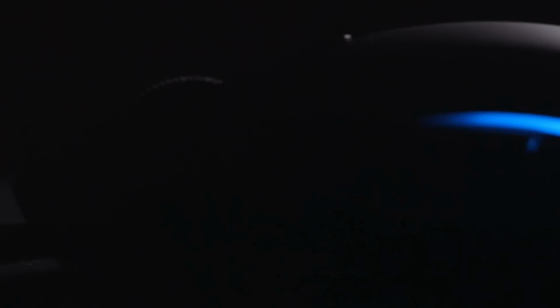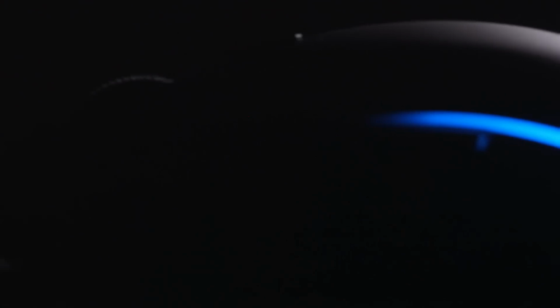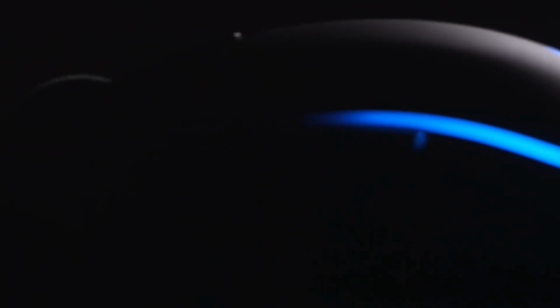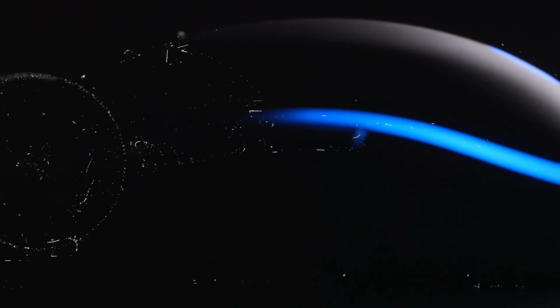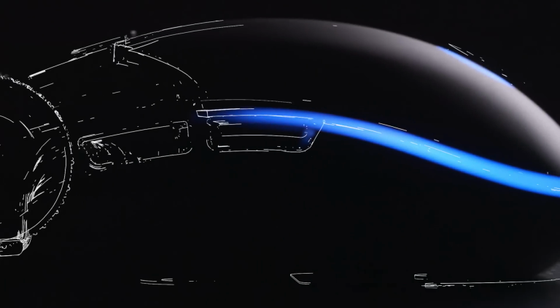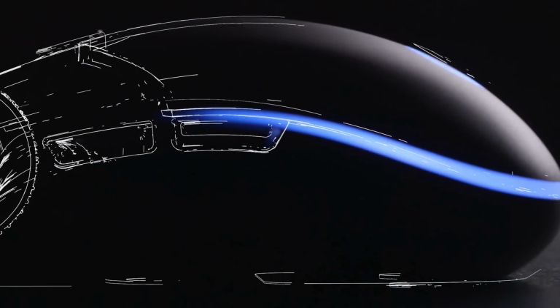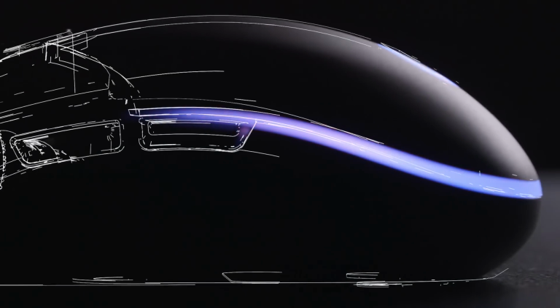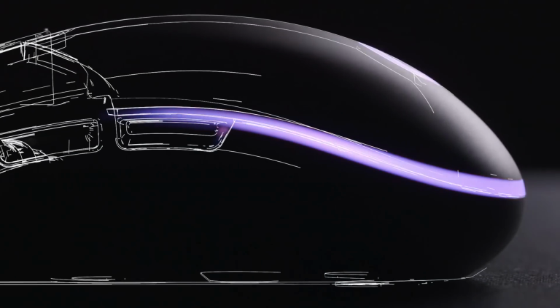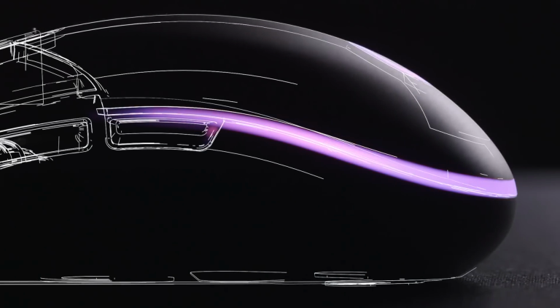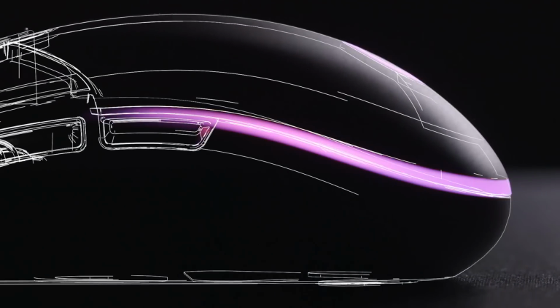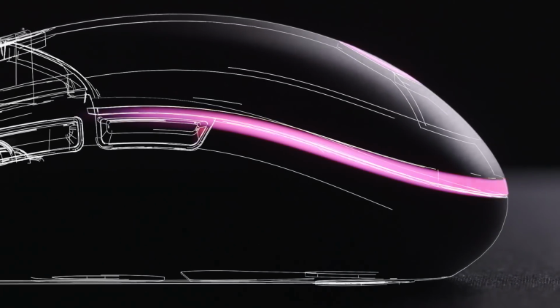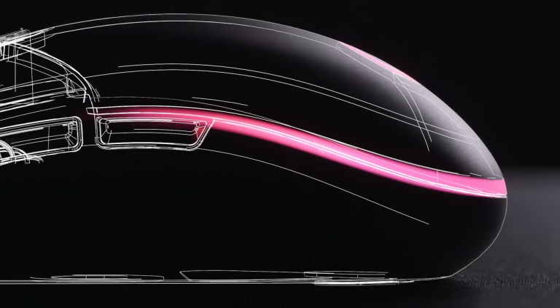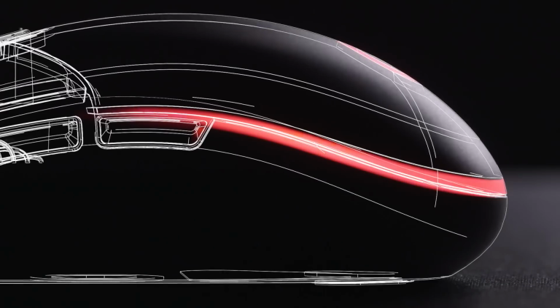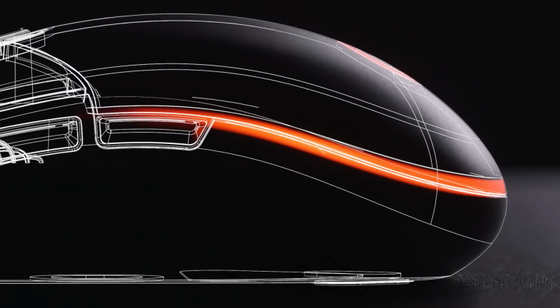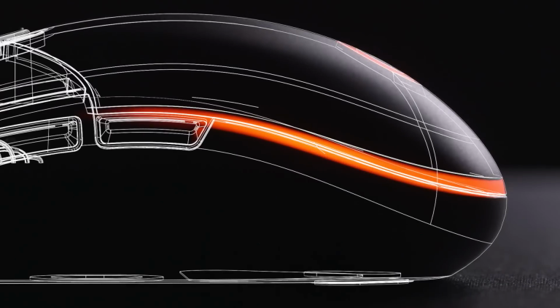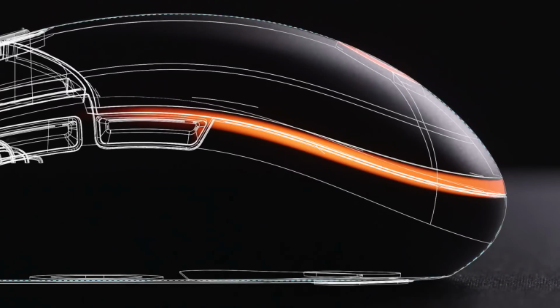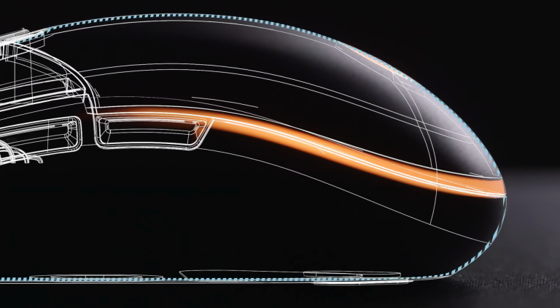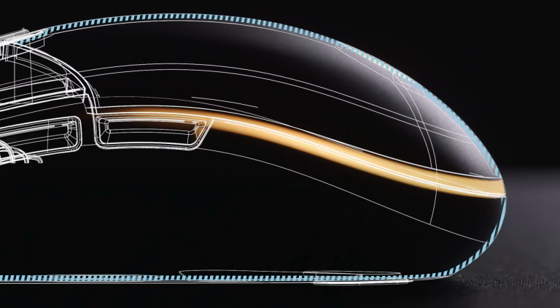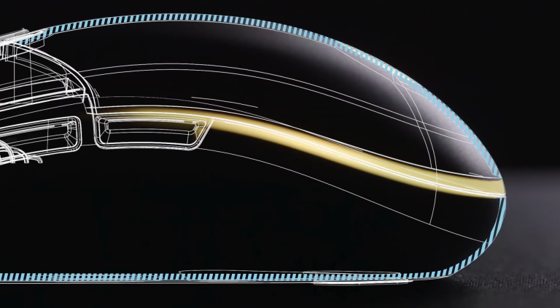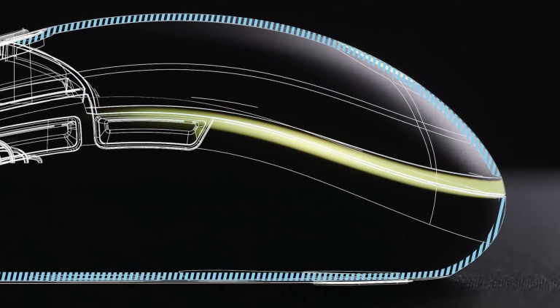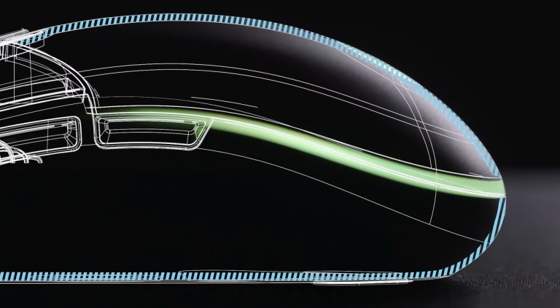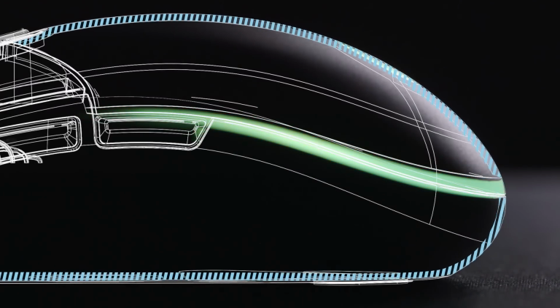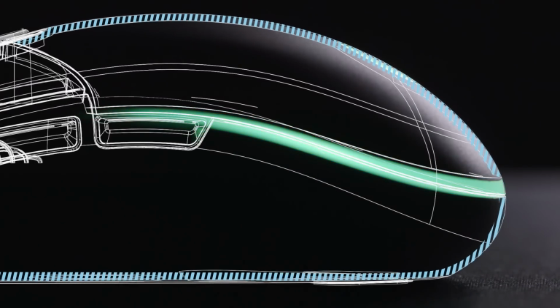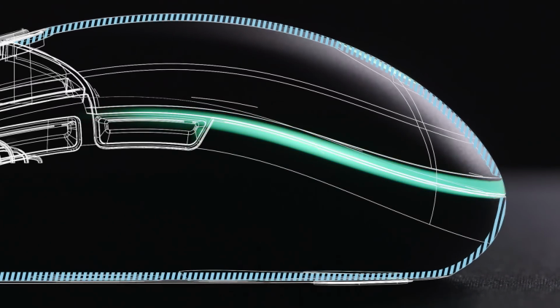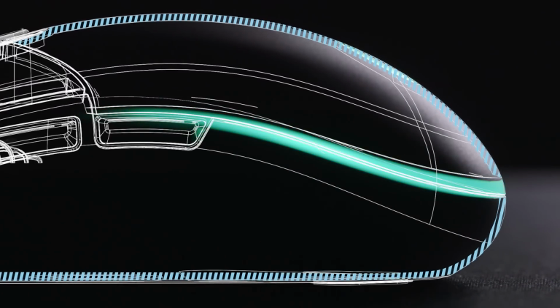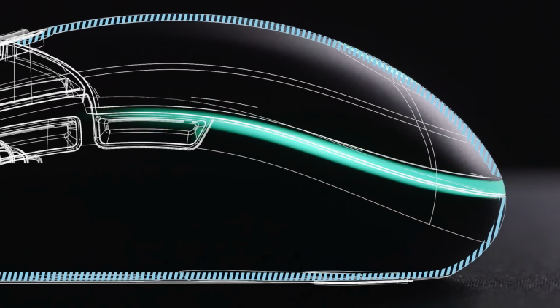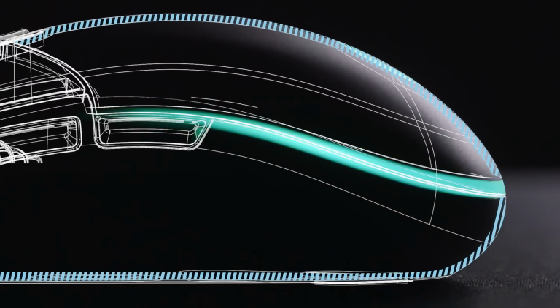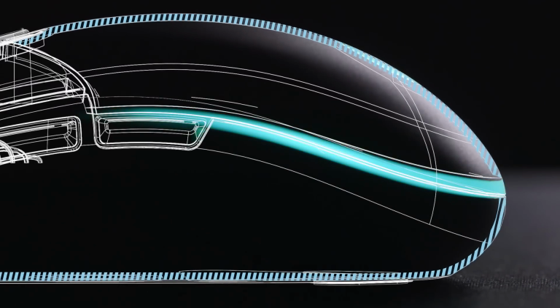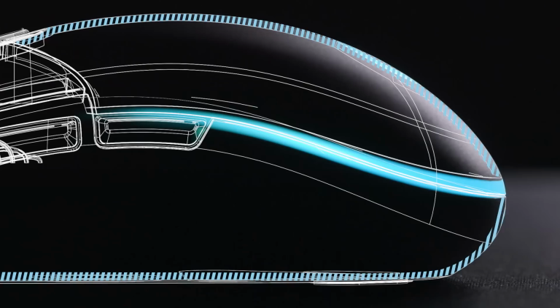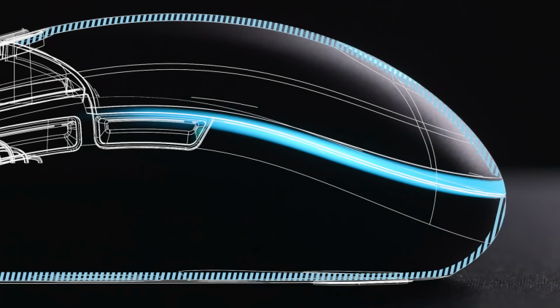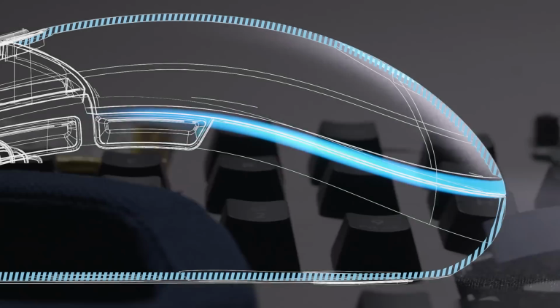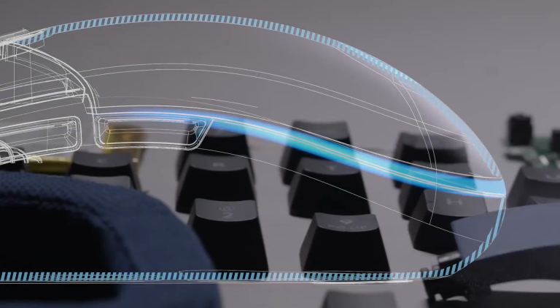So while we reduced weight everywhere we possibly could, we also increased the thickness of the actual walls of the mouse to make it stronger and have more tensile strength.